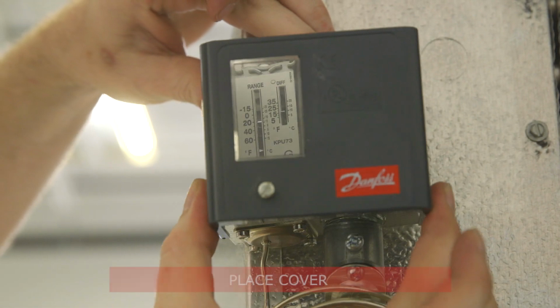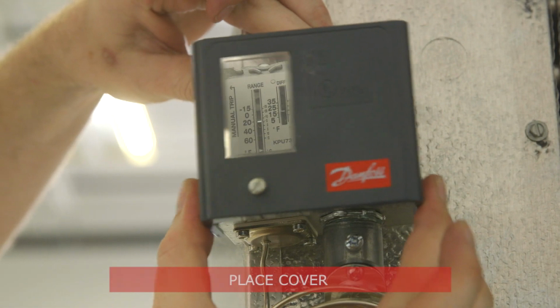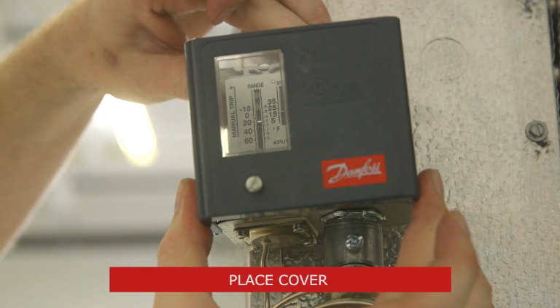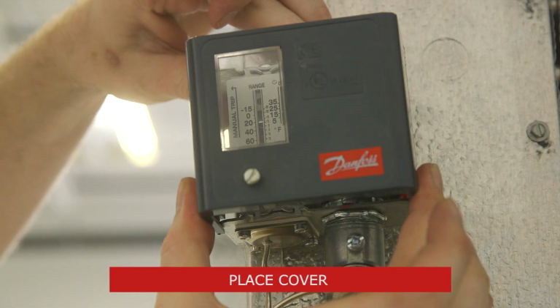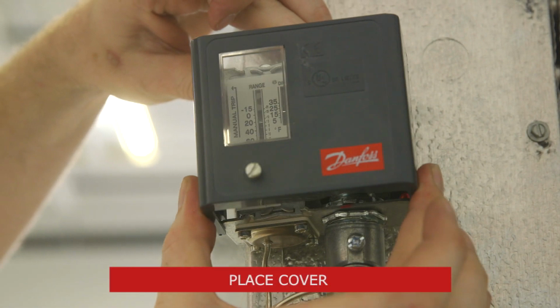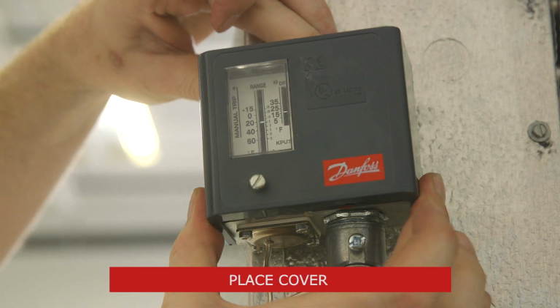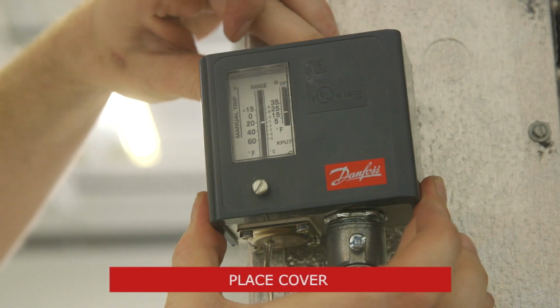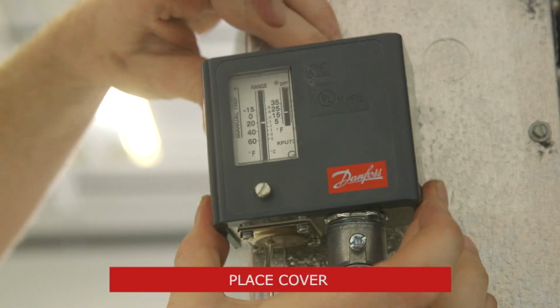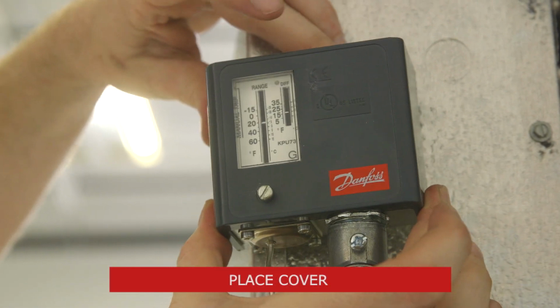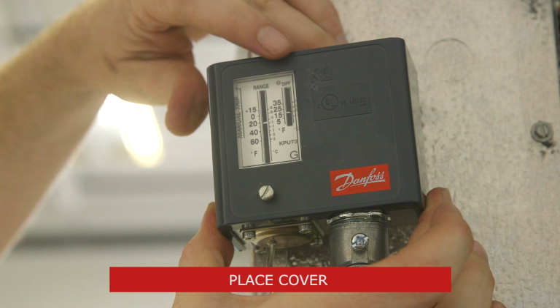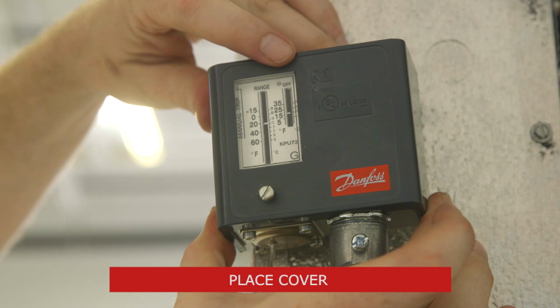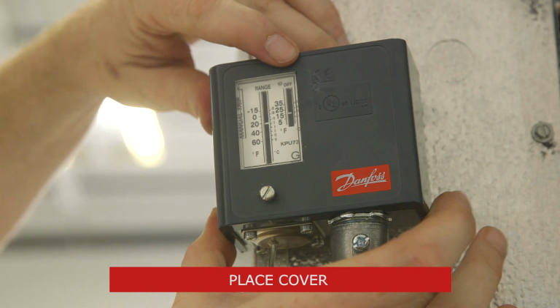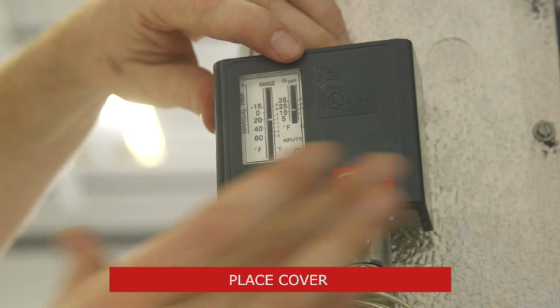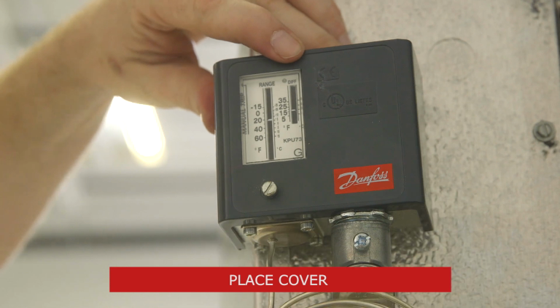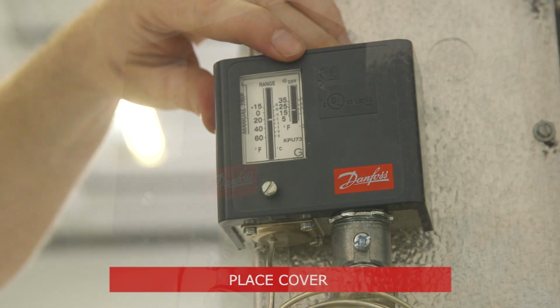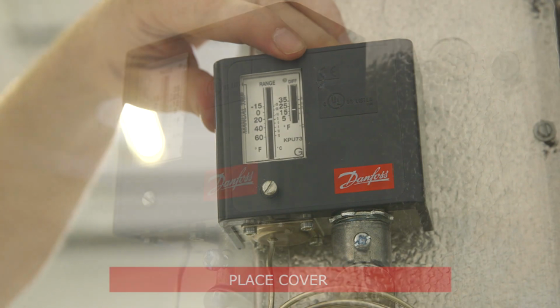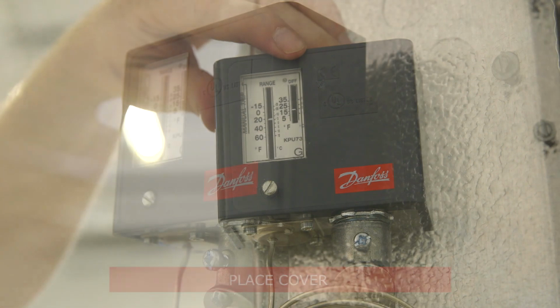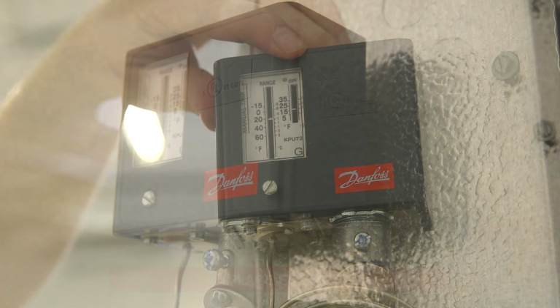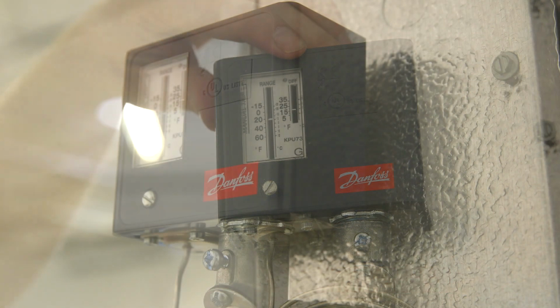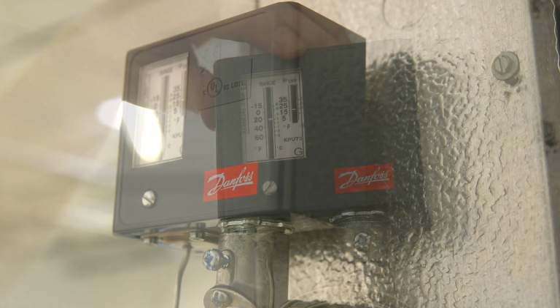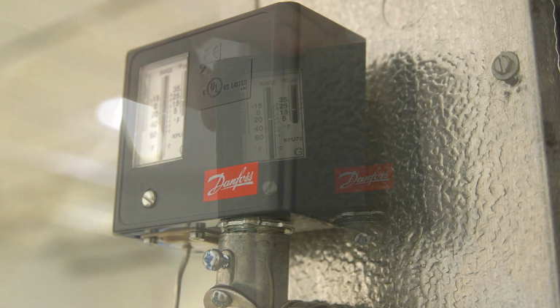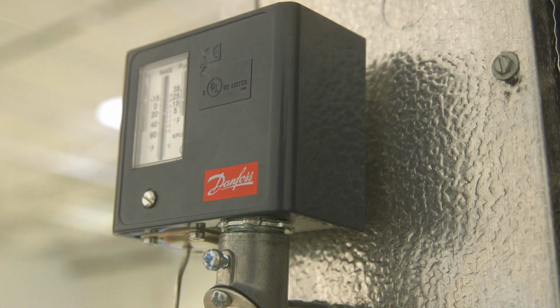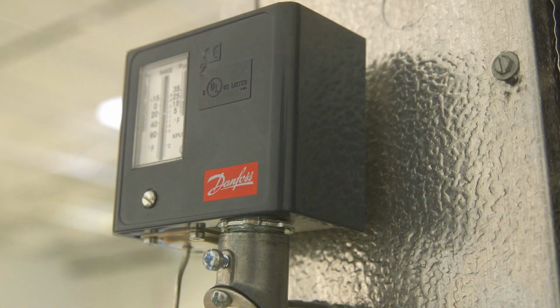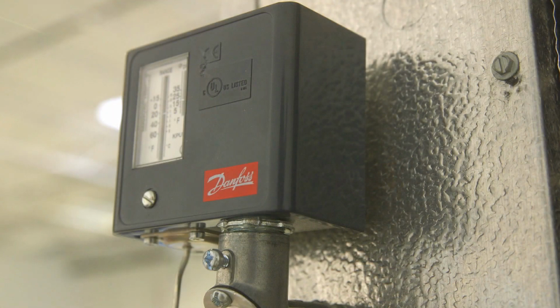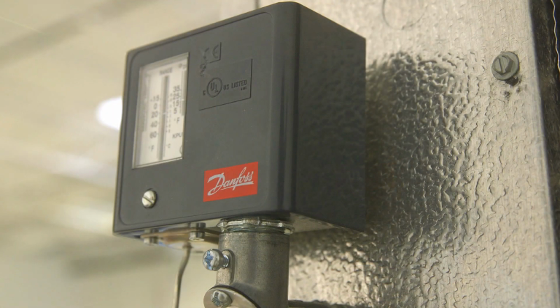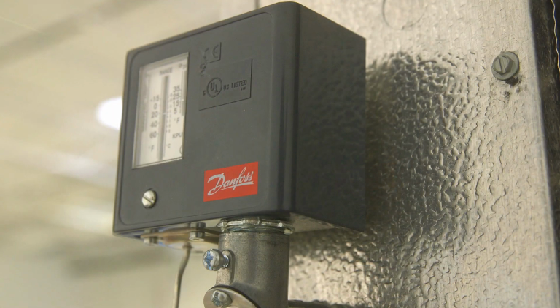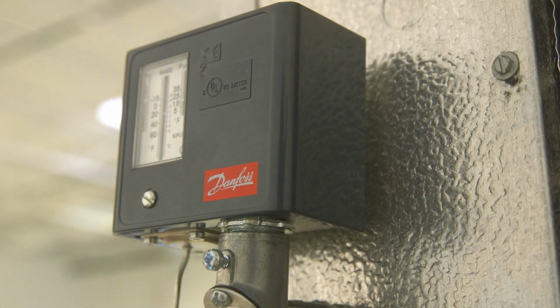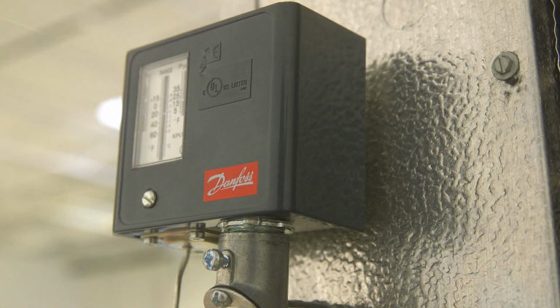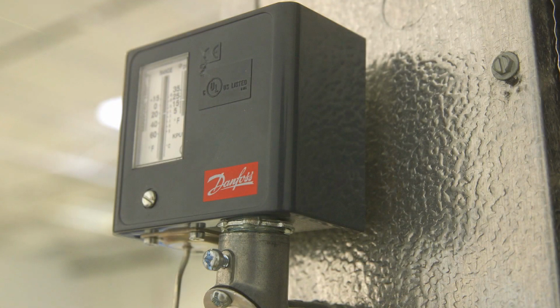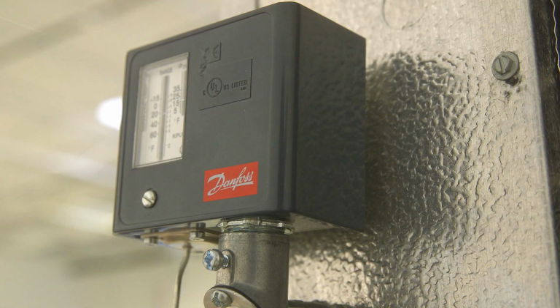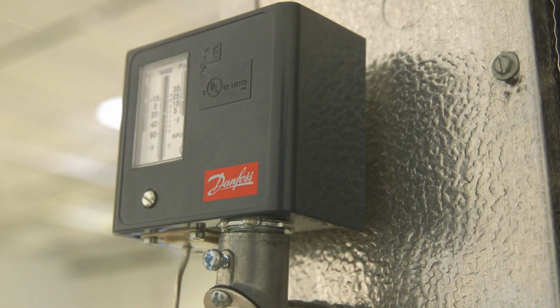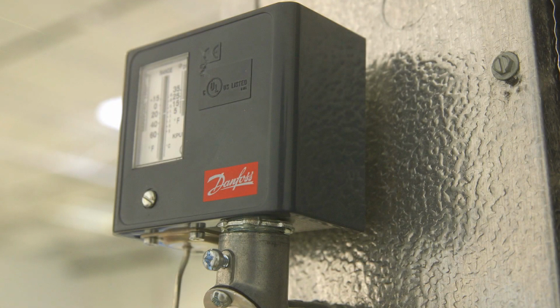Next, place the cover. Once proper system operation is verified, we're done.